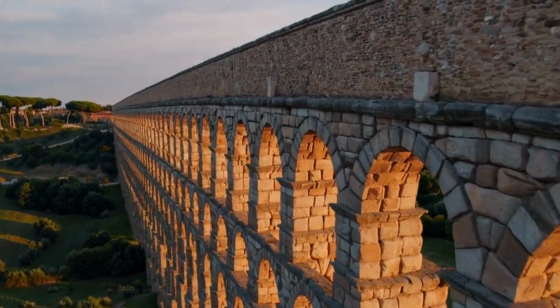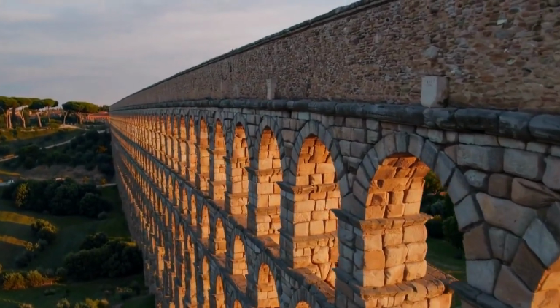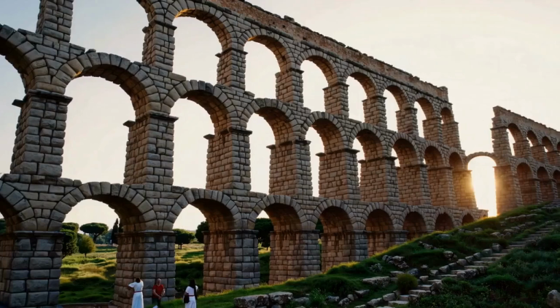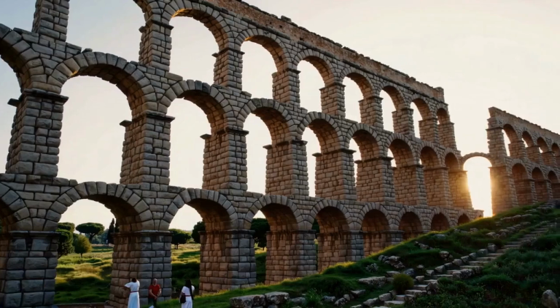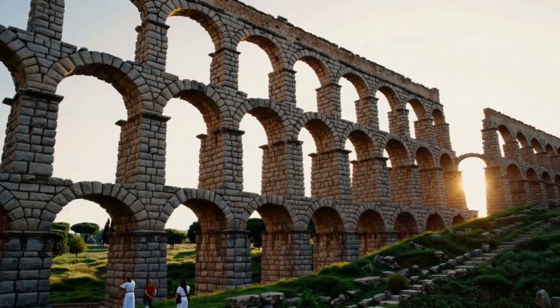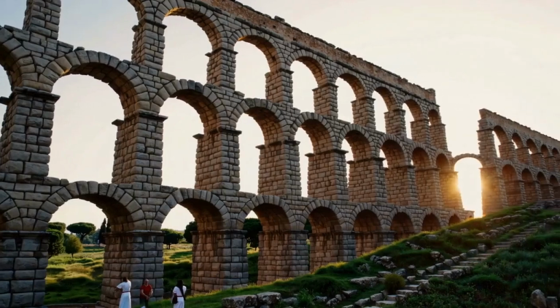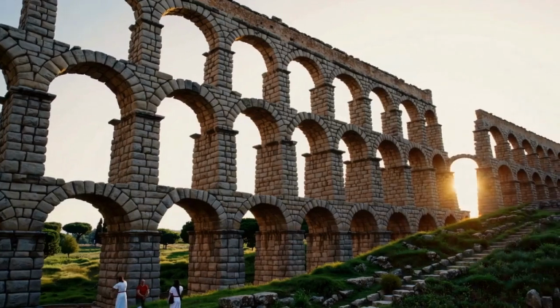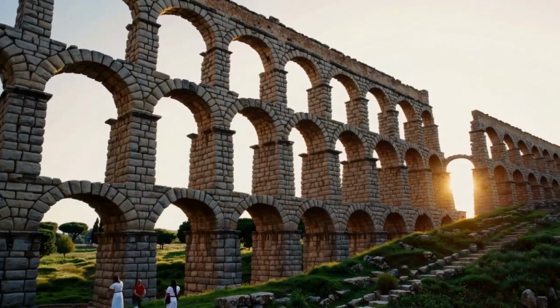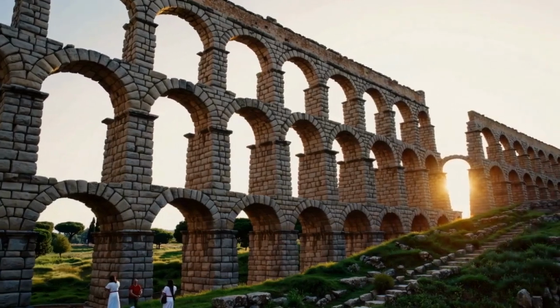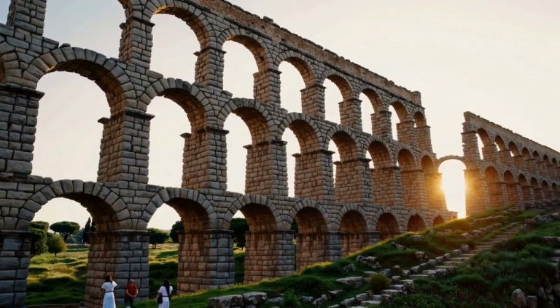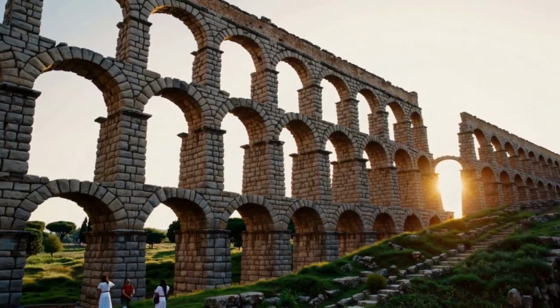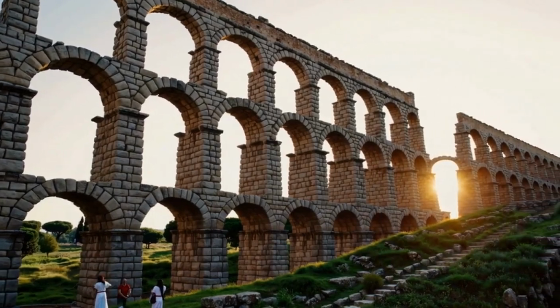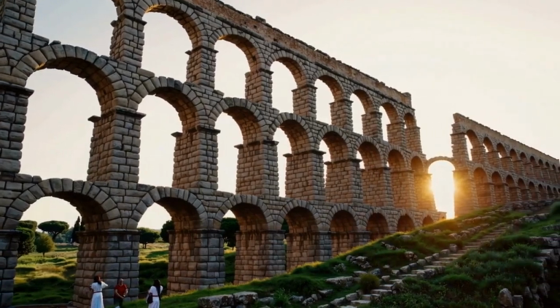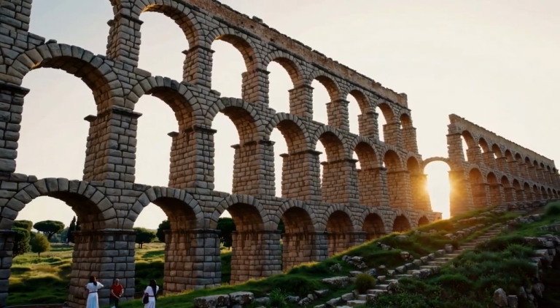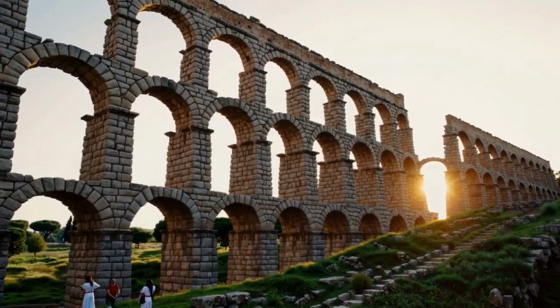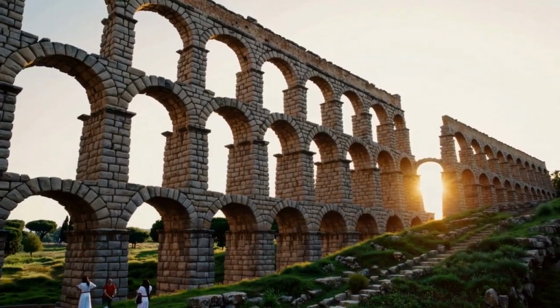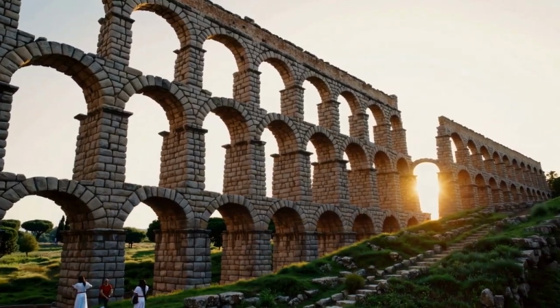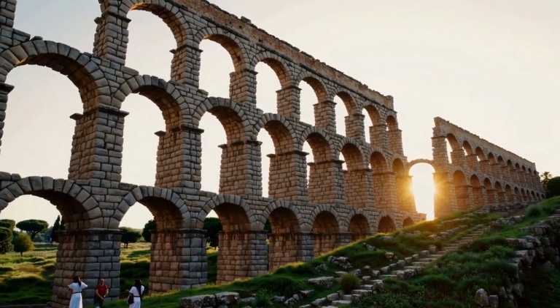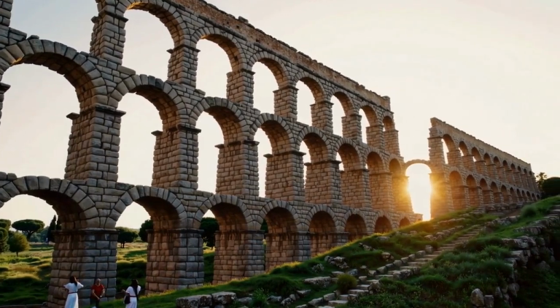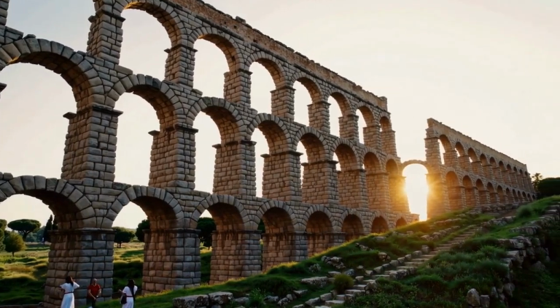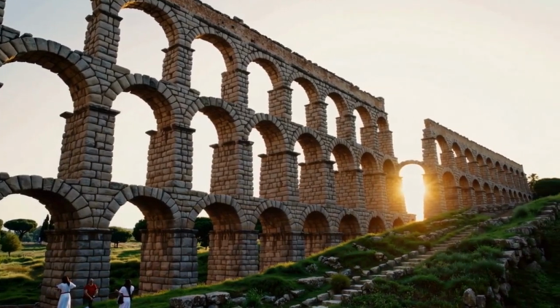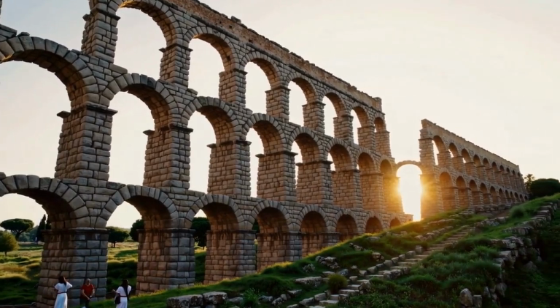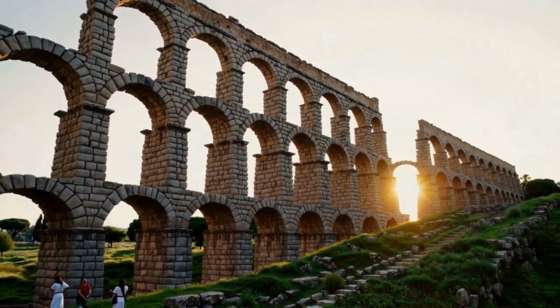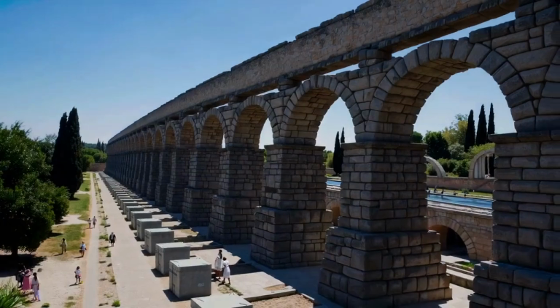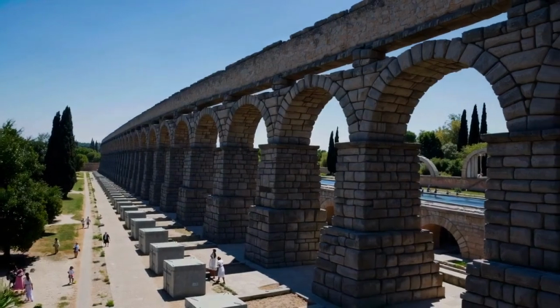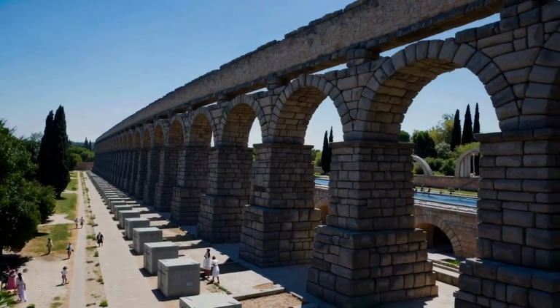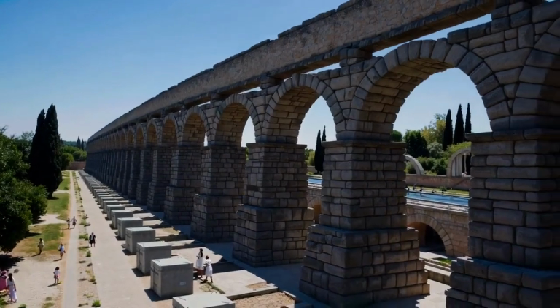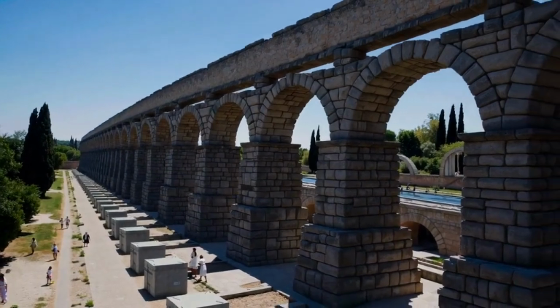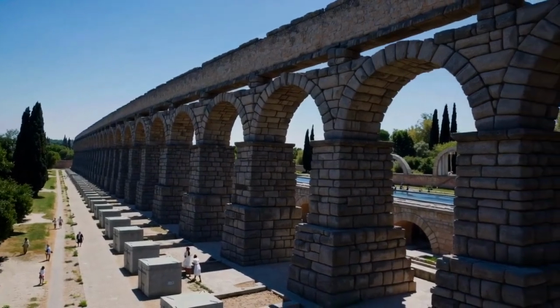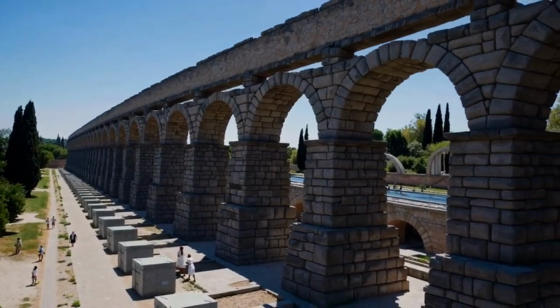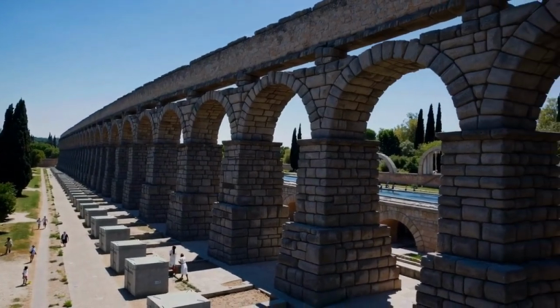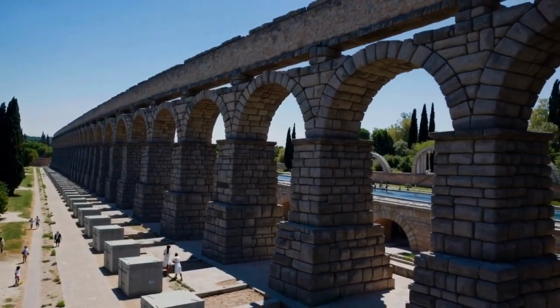Through their ingenuity, the Romans laid the foundation for modern engineering and urban planning.